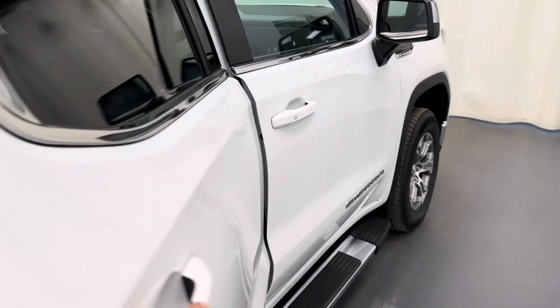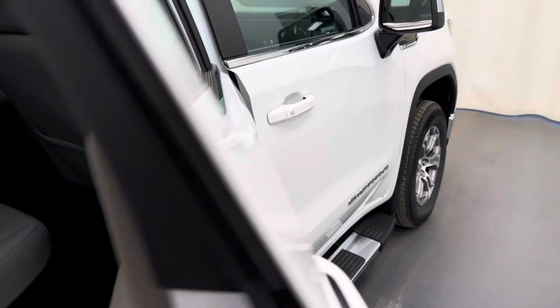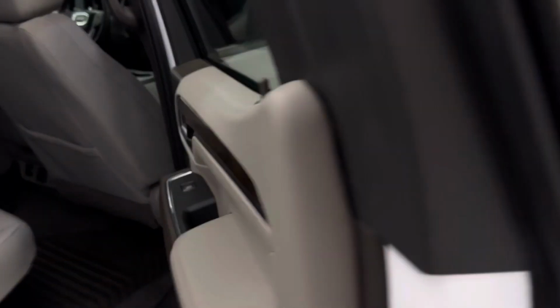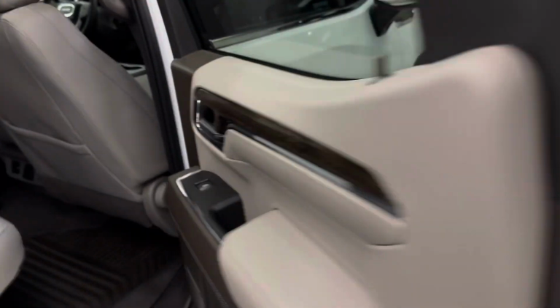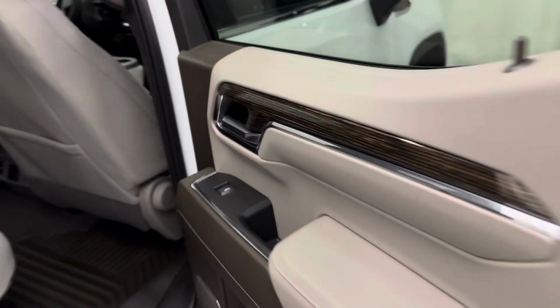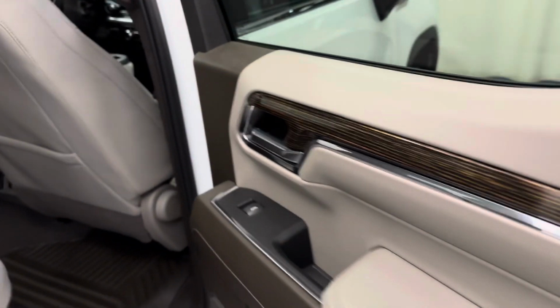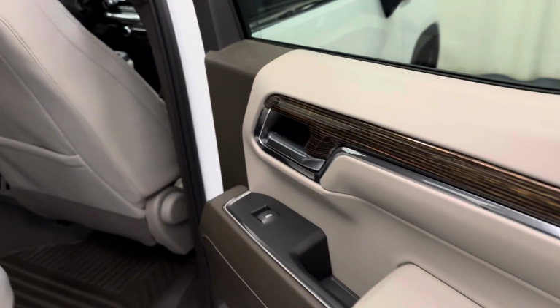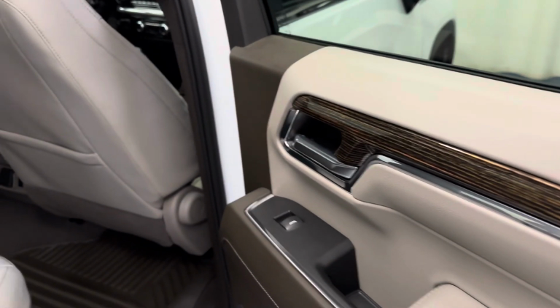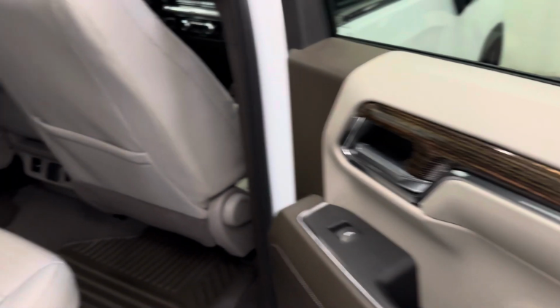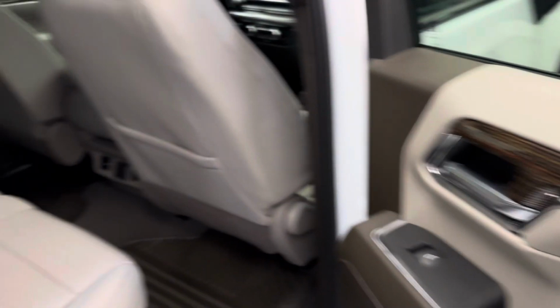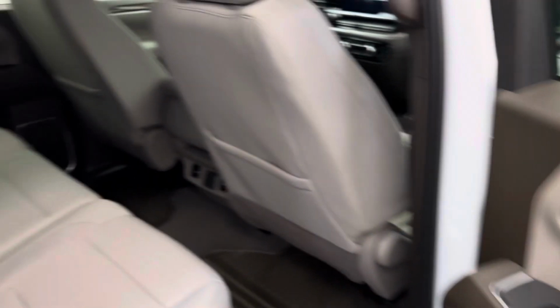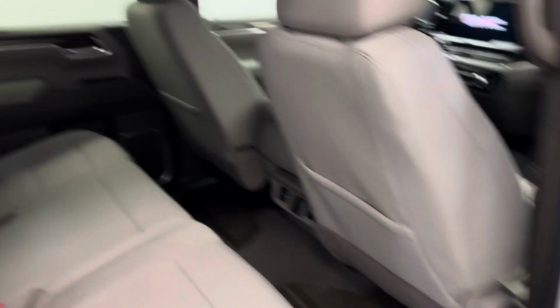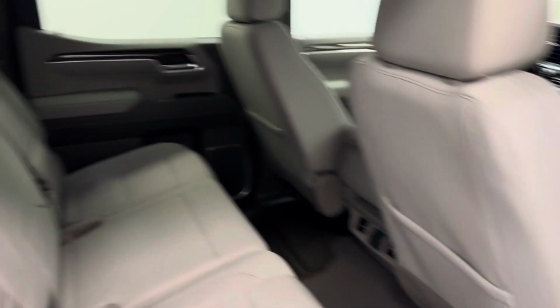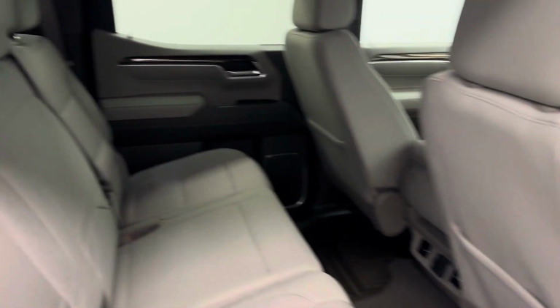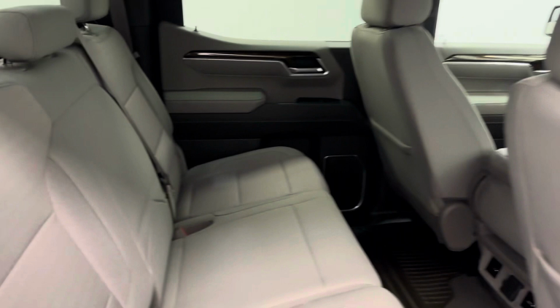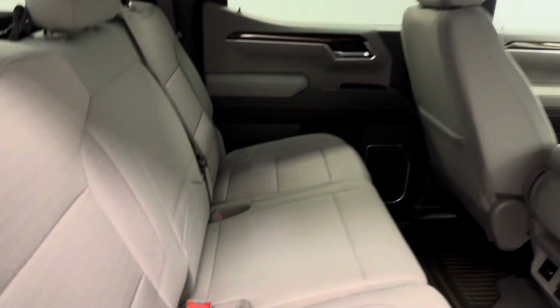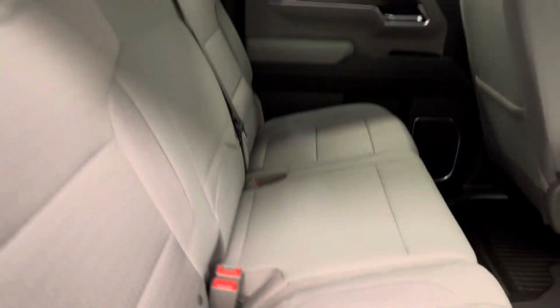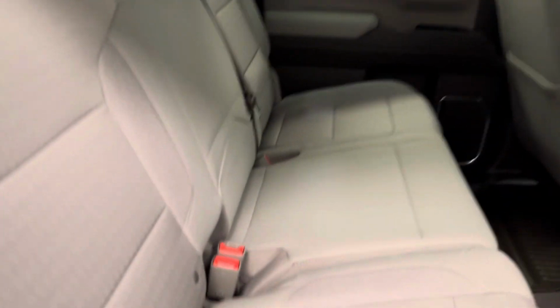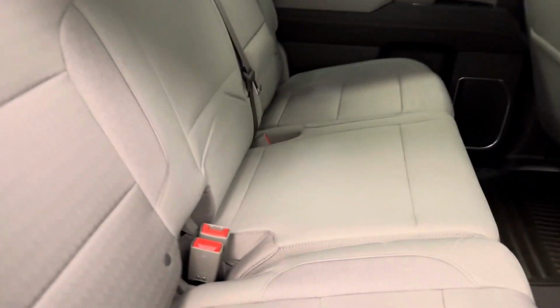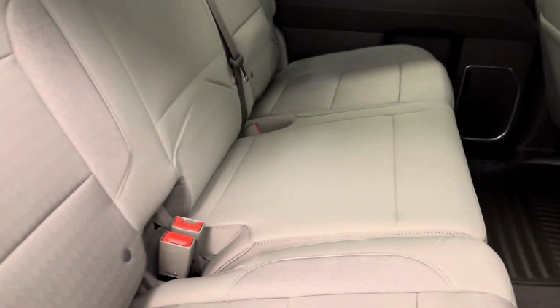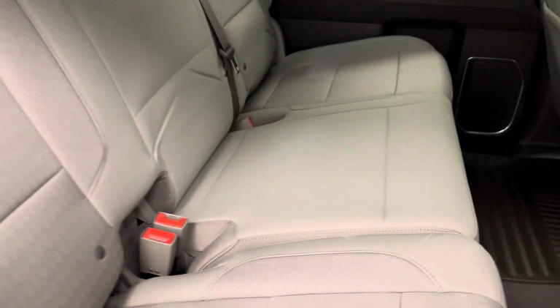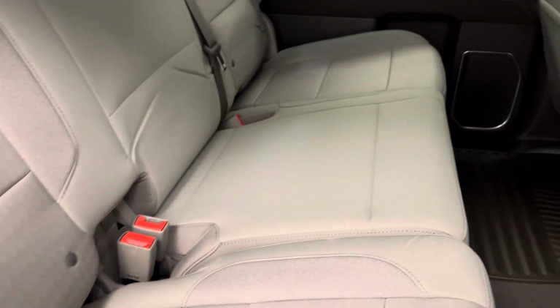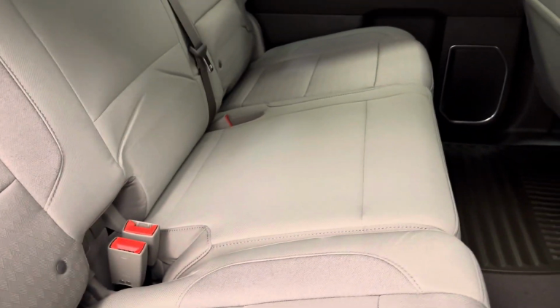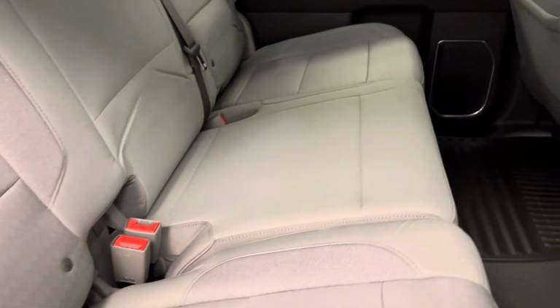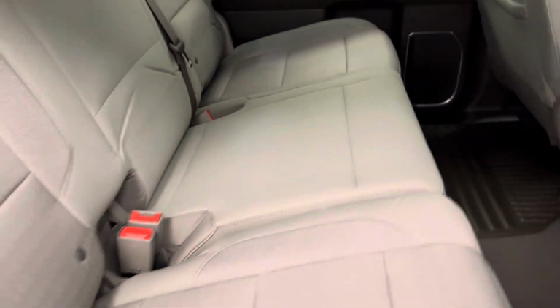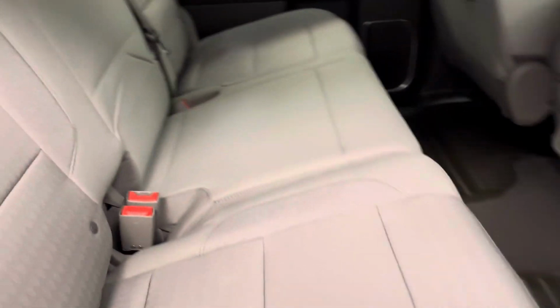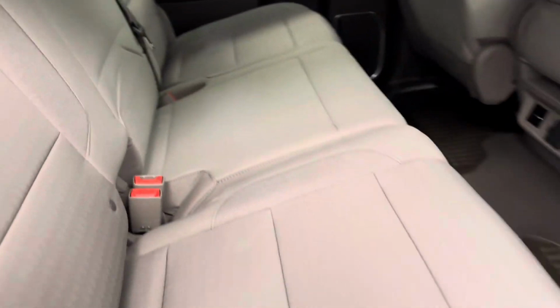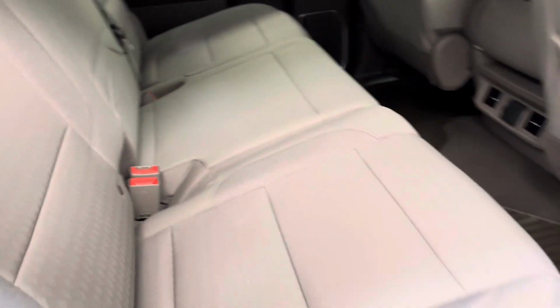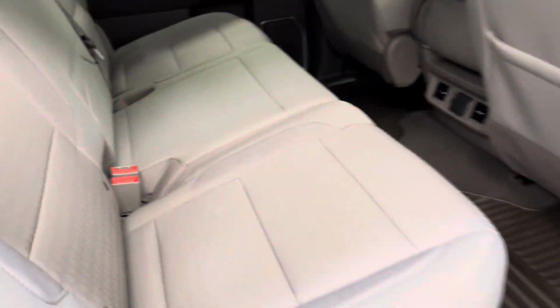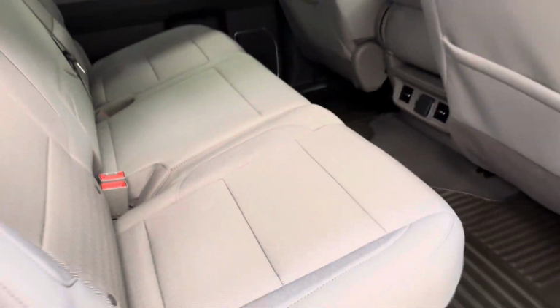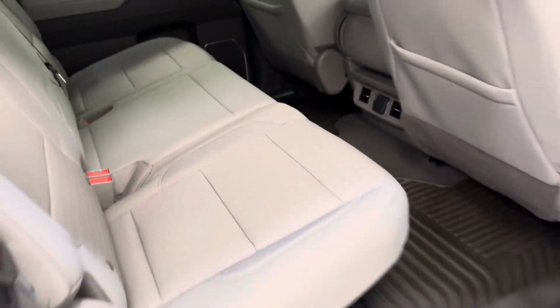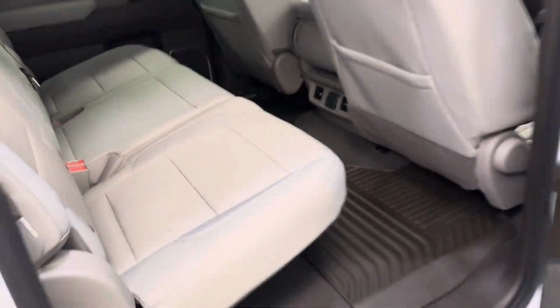Rear options include power windows, 60-40 split bench seats — fold those seats up for more storage space.